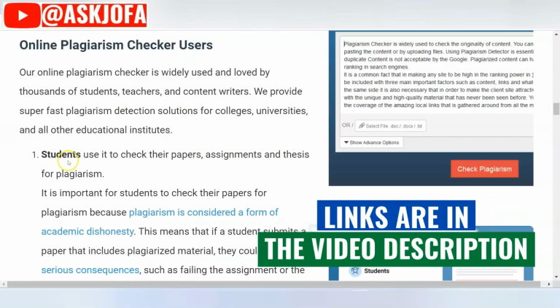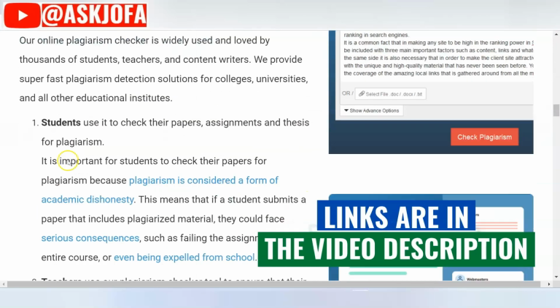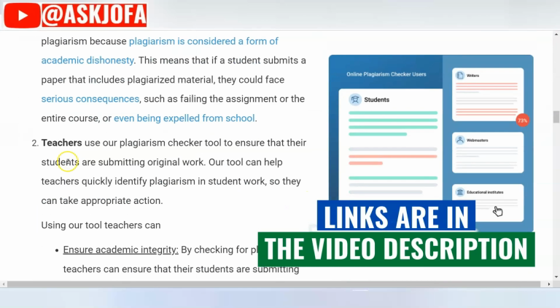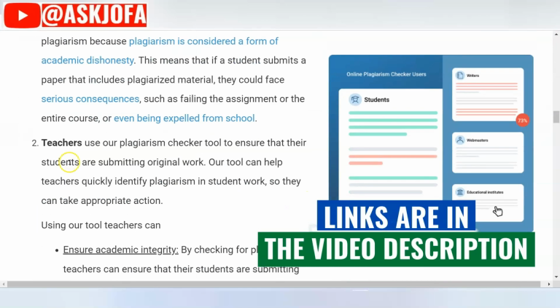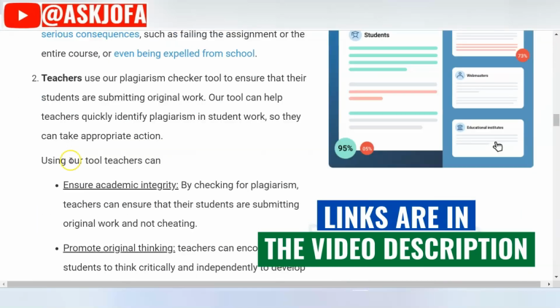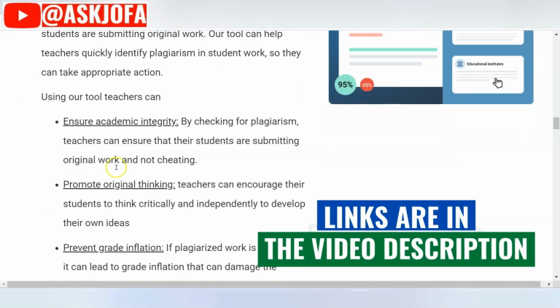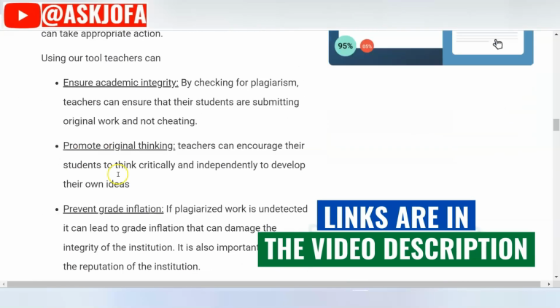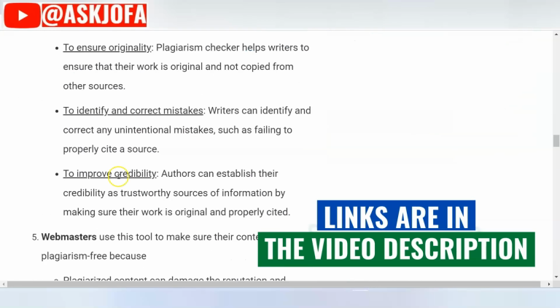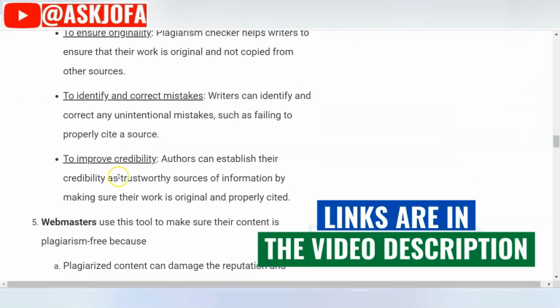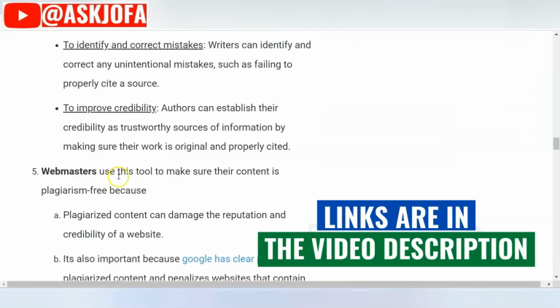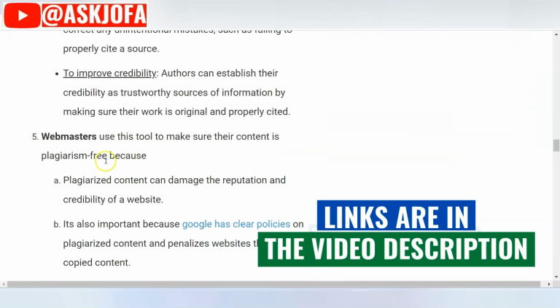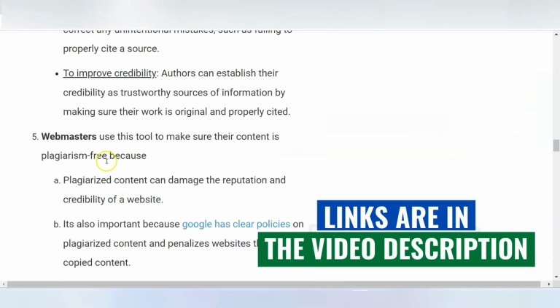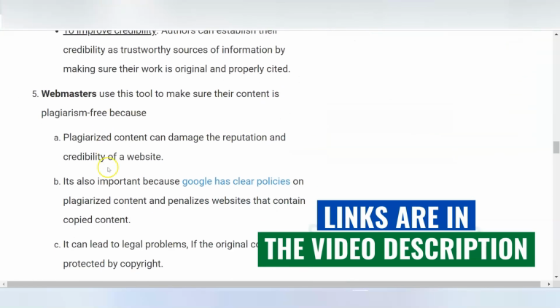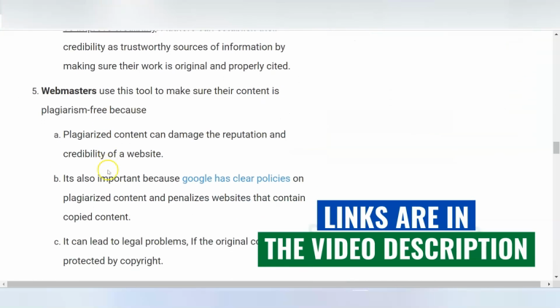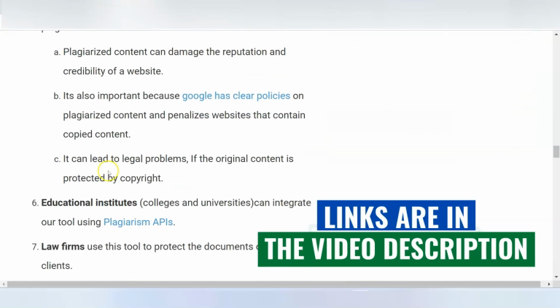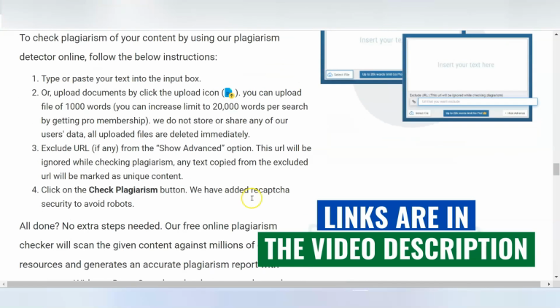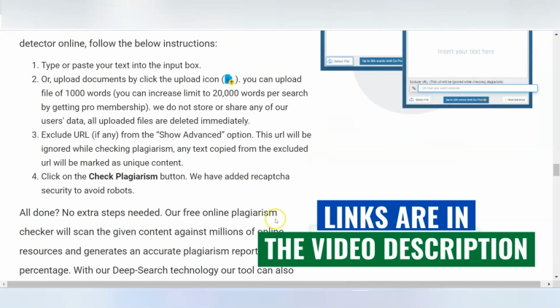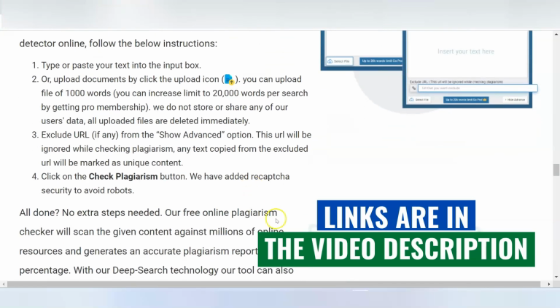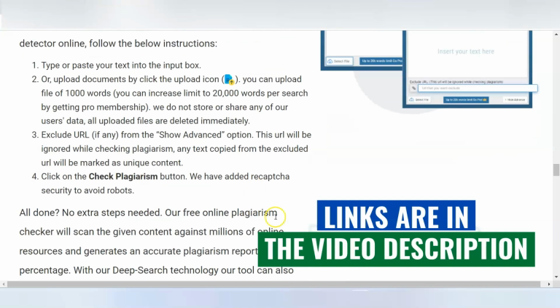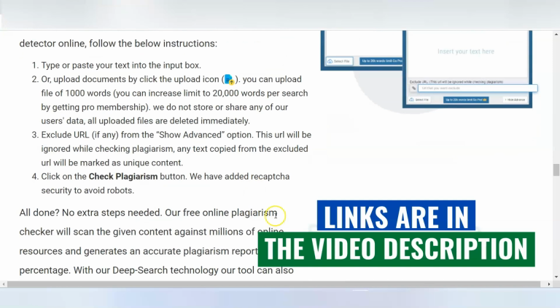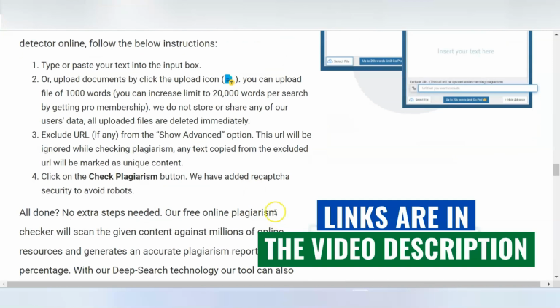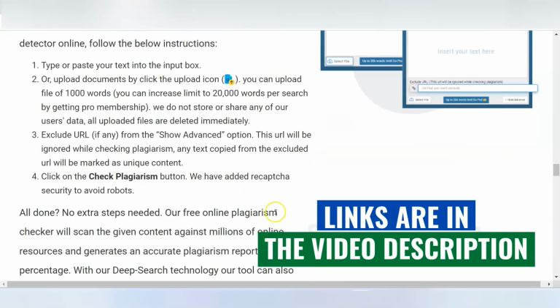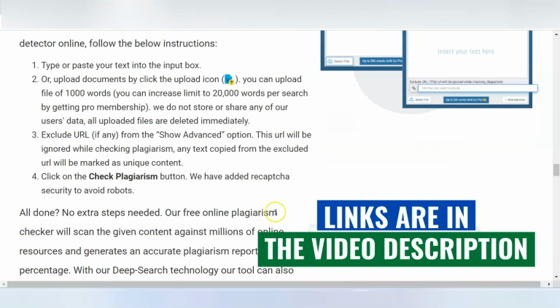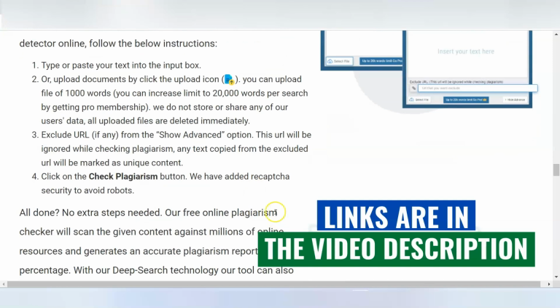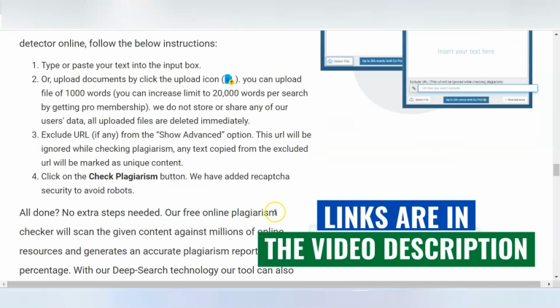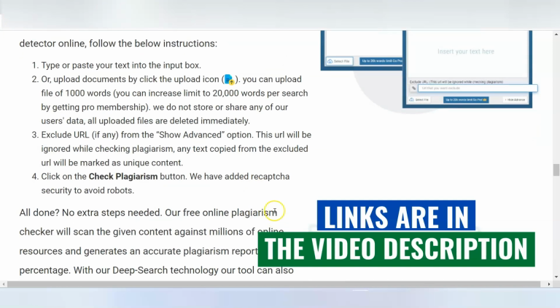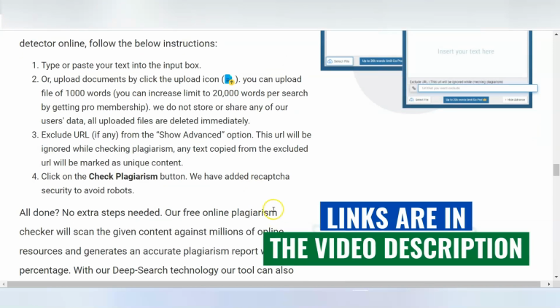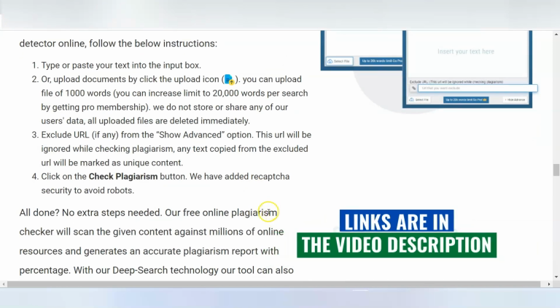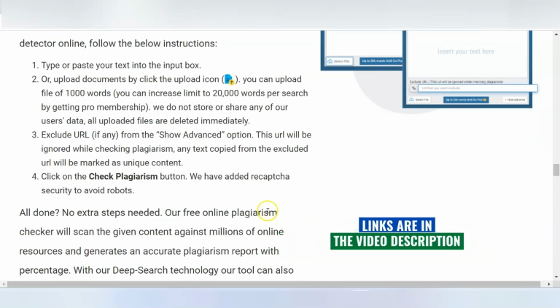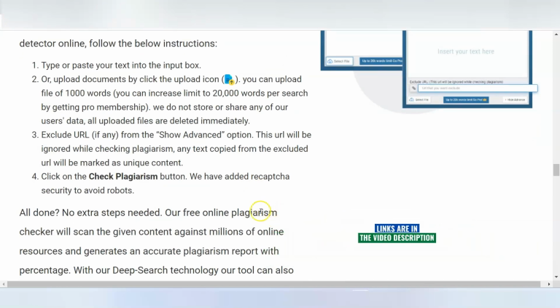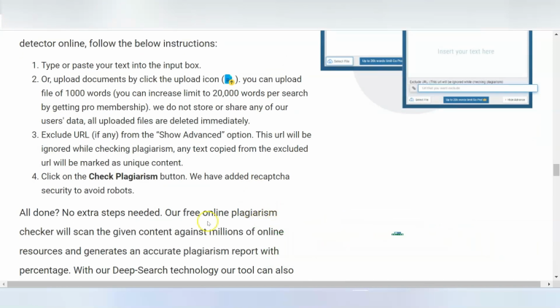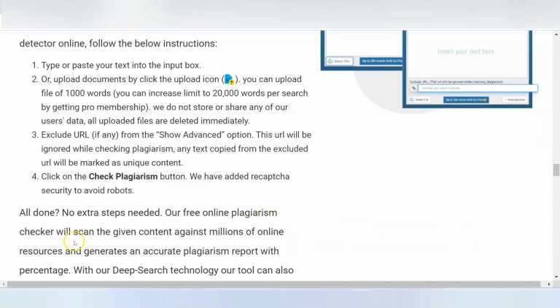checkplagiarism.com is great for students, teachers, writers, and webmasters. All you need to do is try it out. You'll see the link below the description of this video.